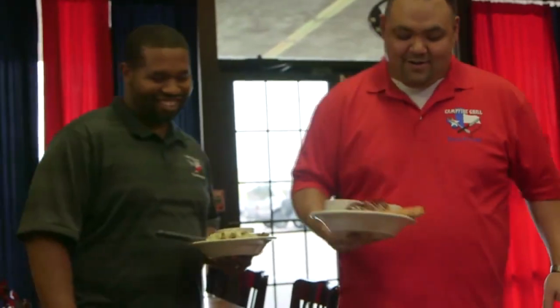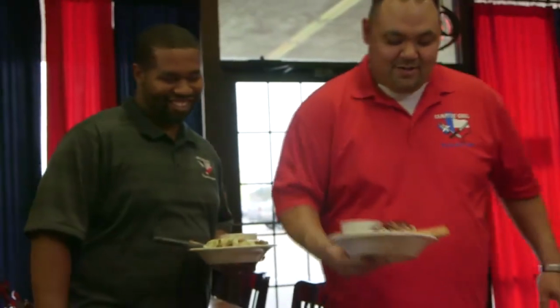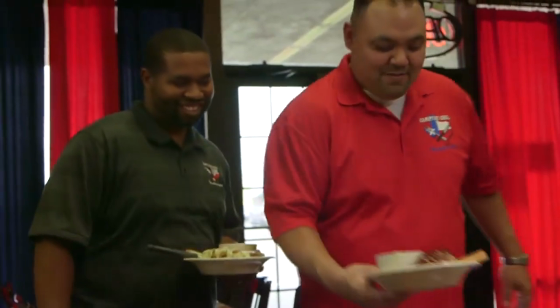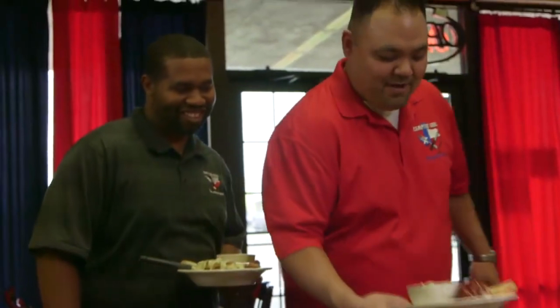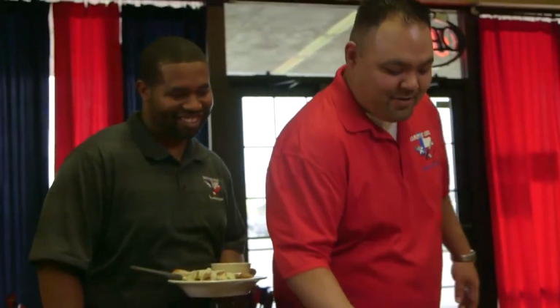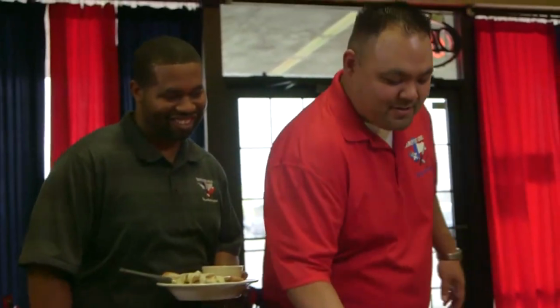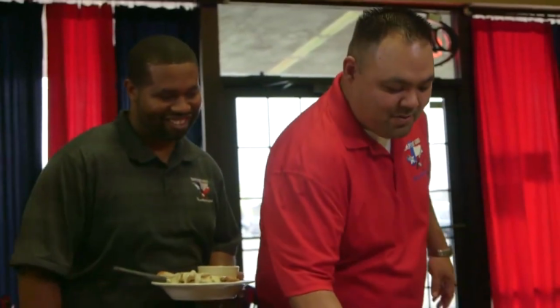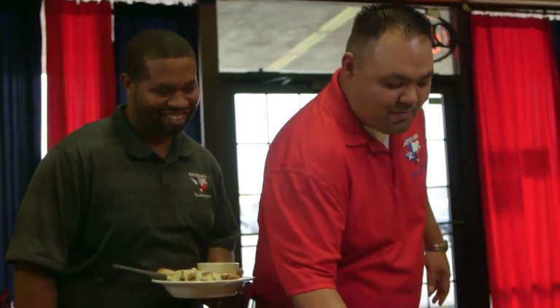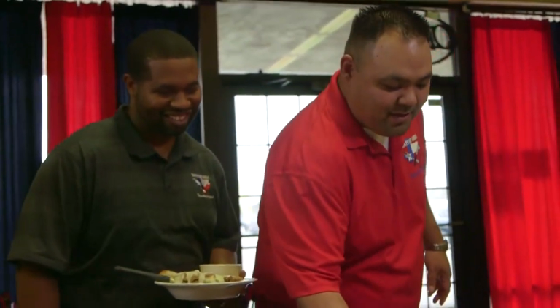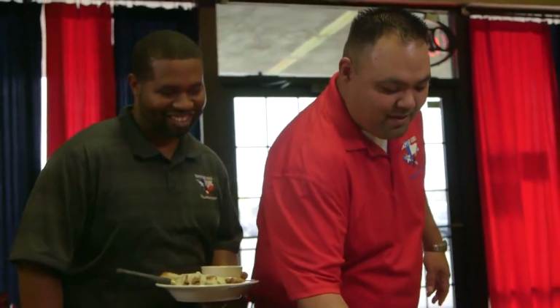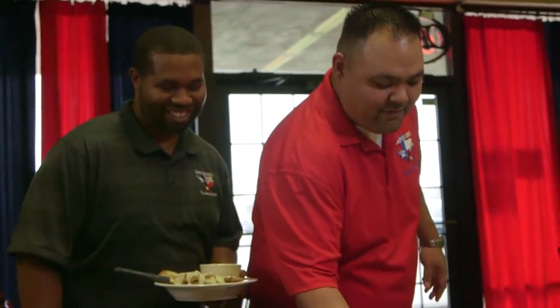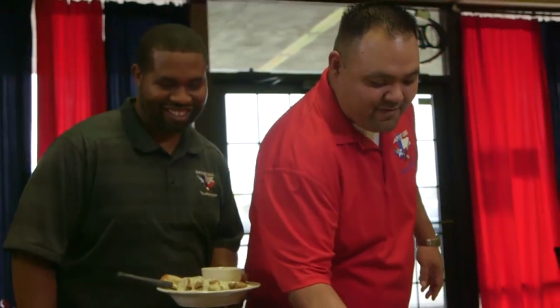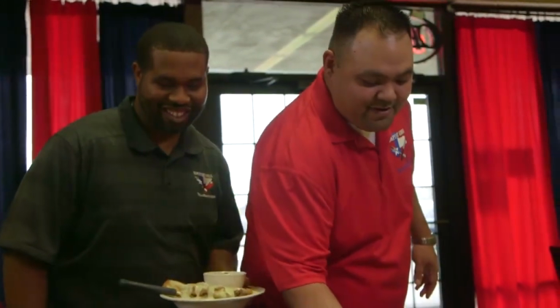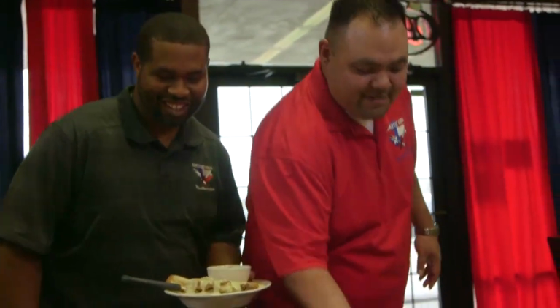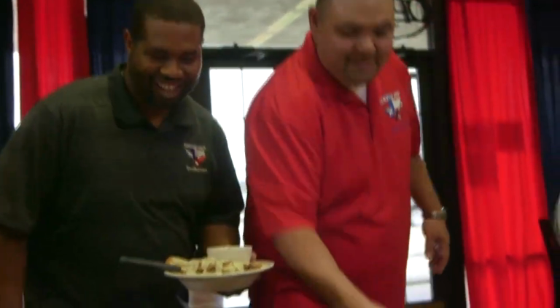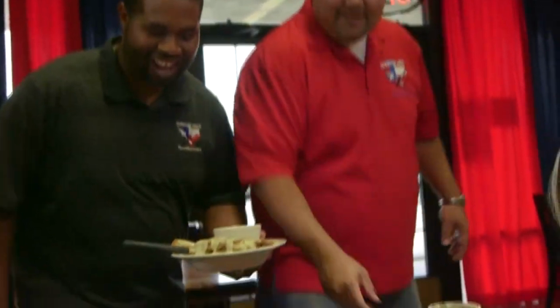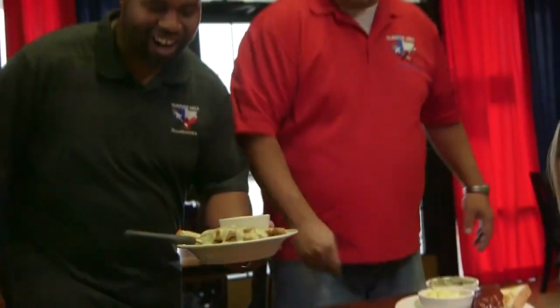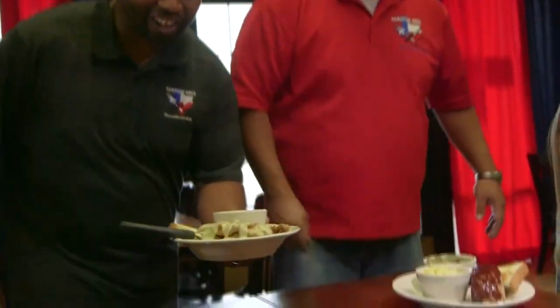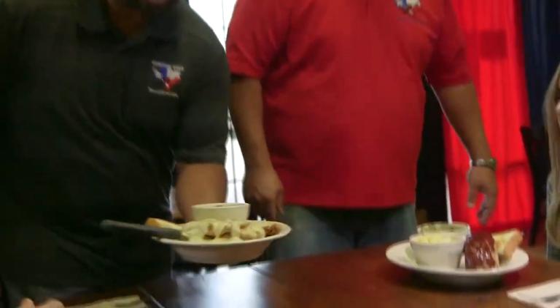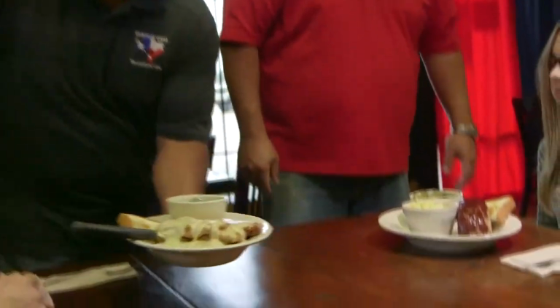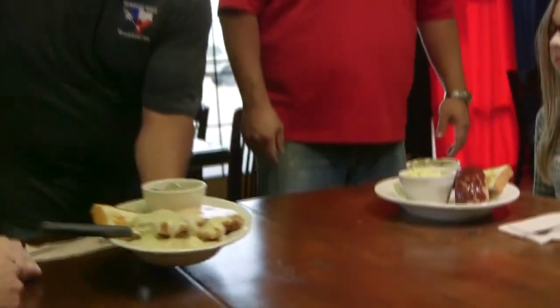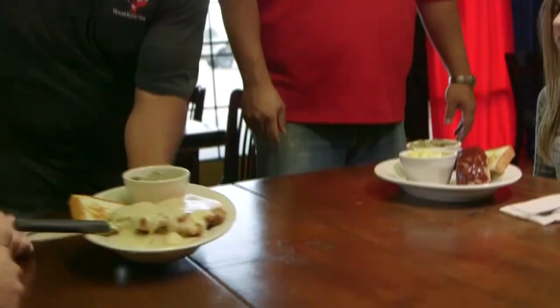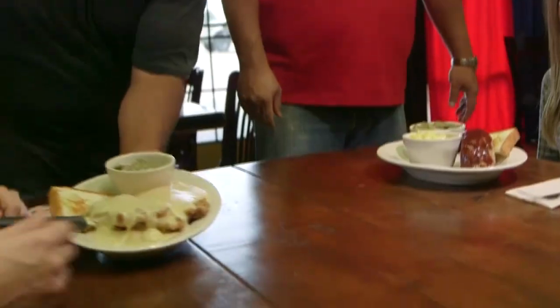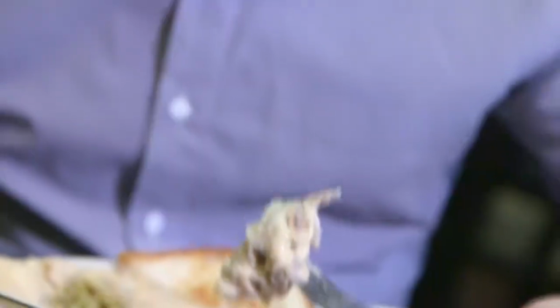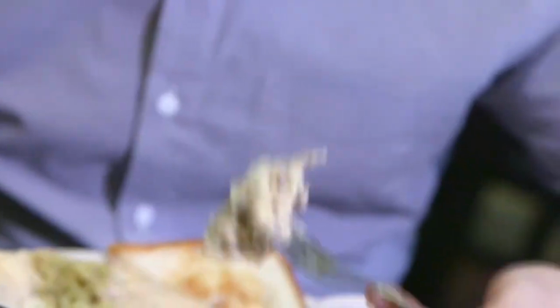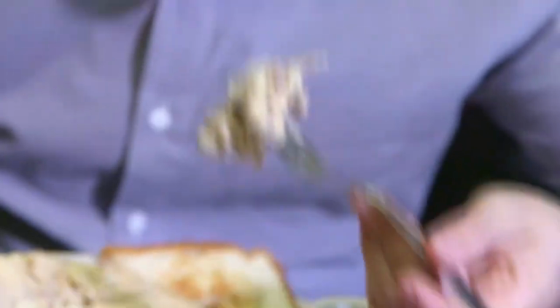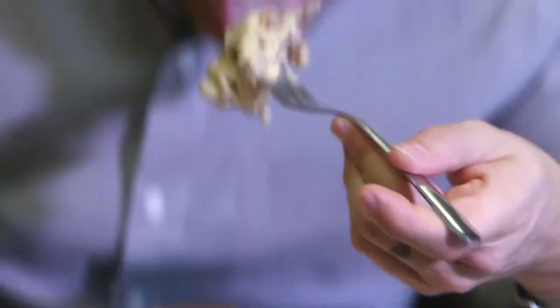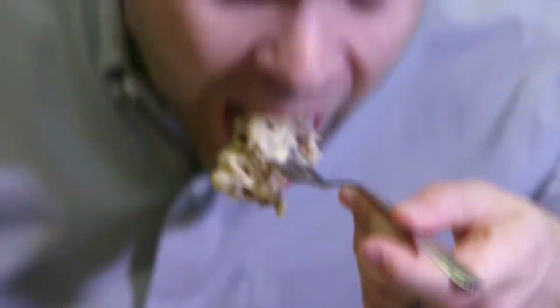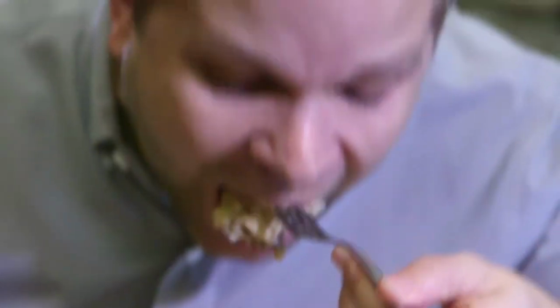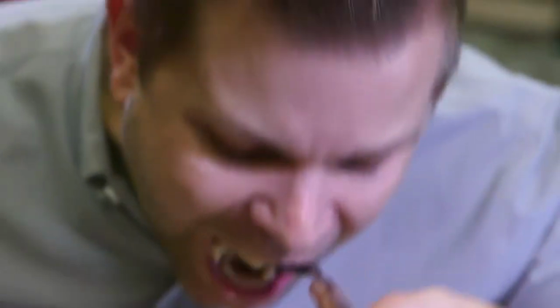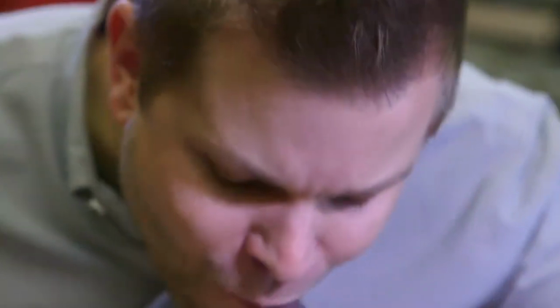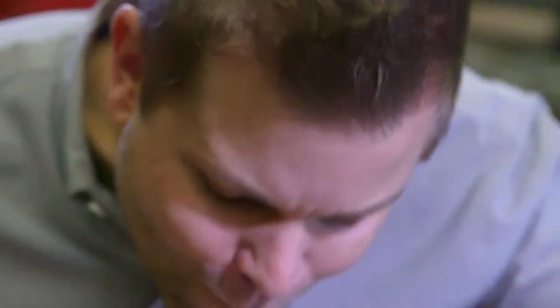All right guys, here we go — our hickory smoked meatloaf and our chicken fried steak. Y'all go ahead and dig in!